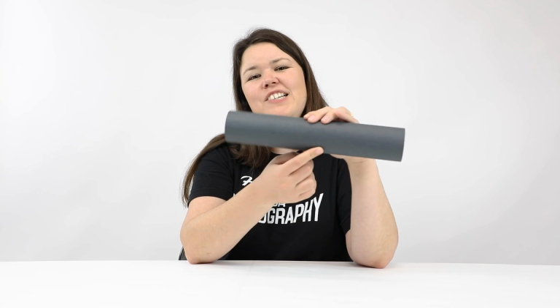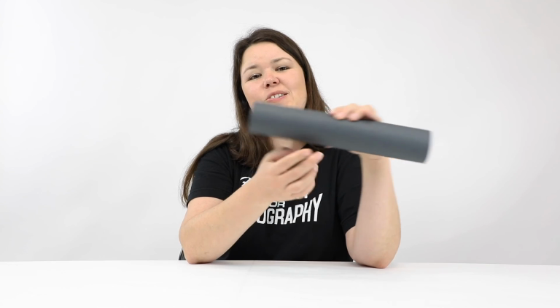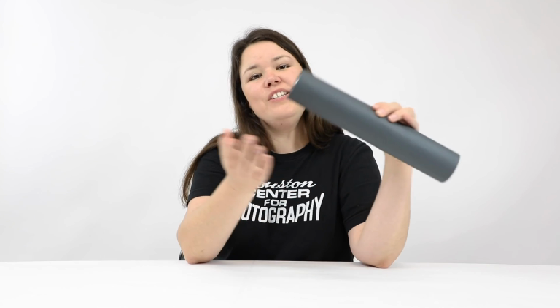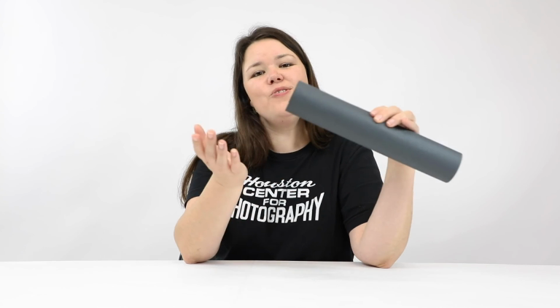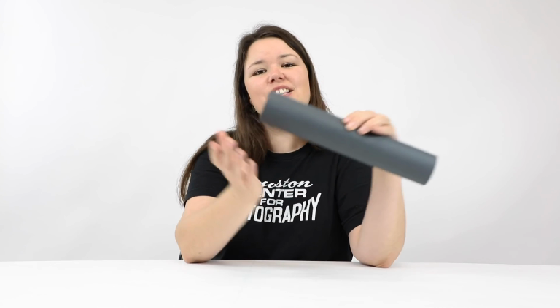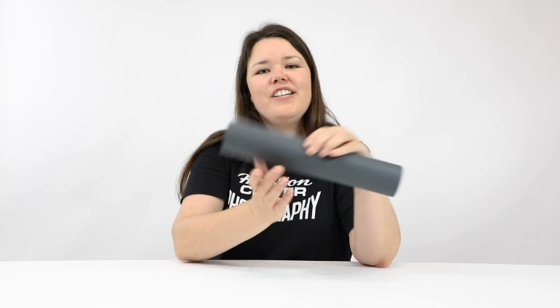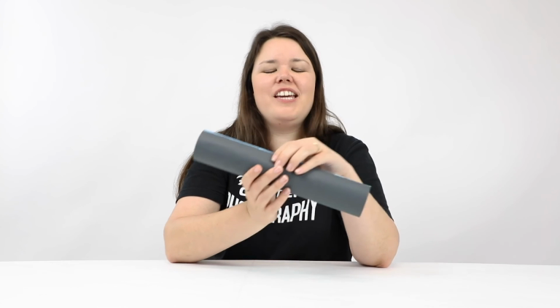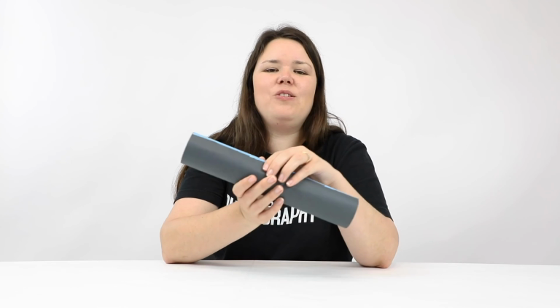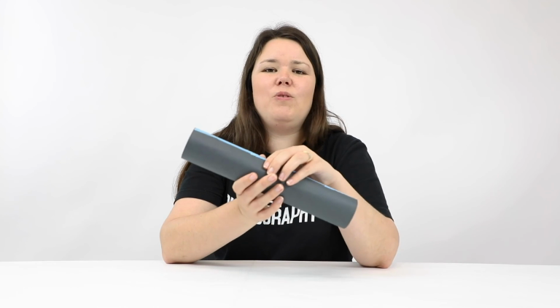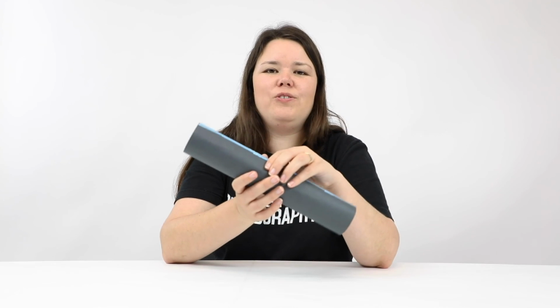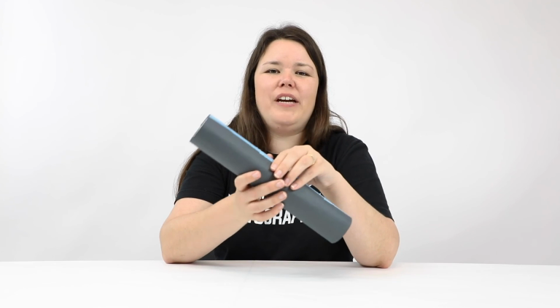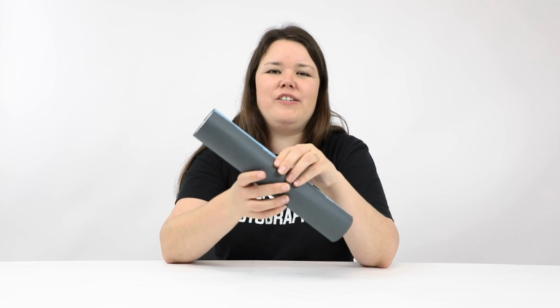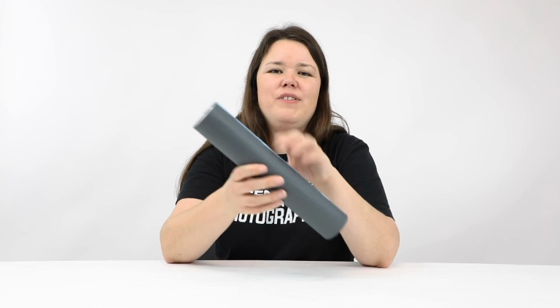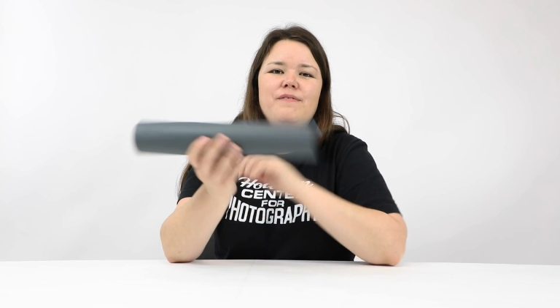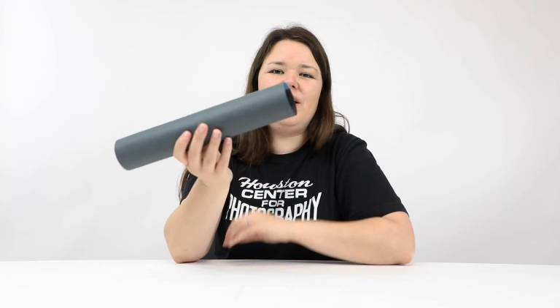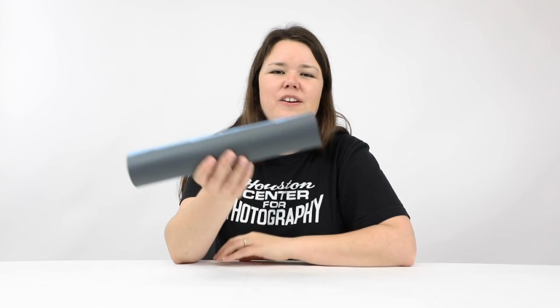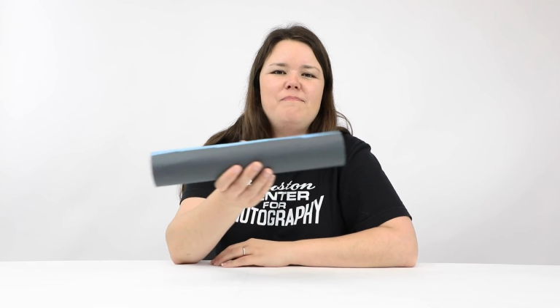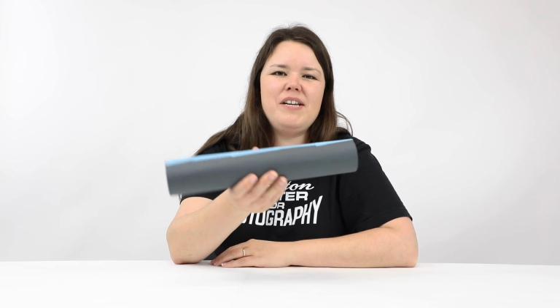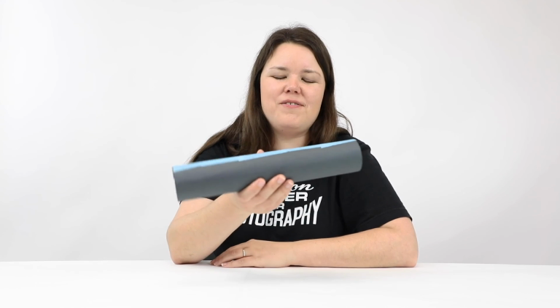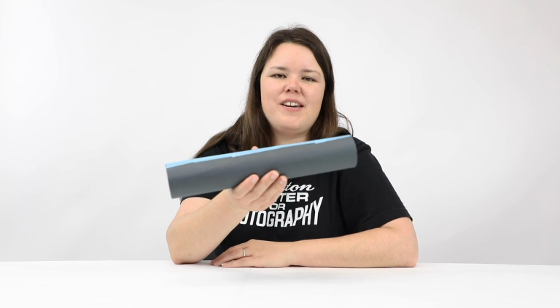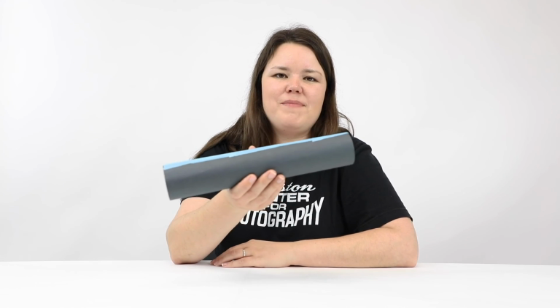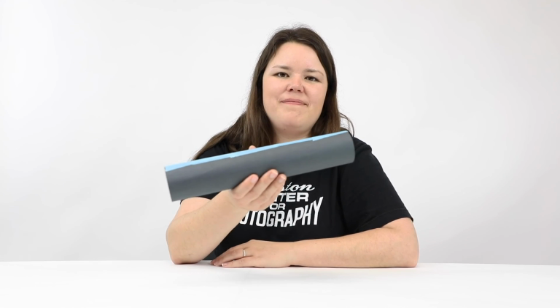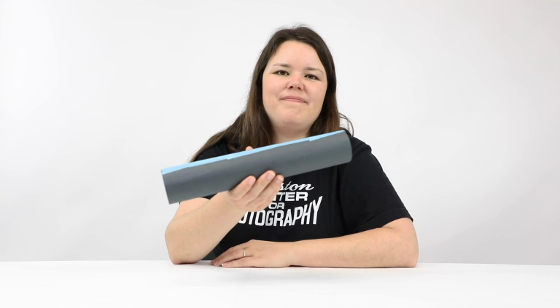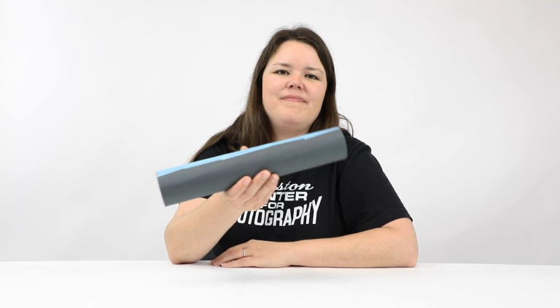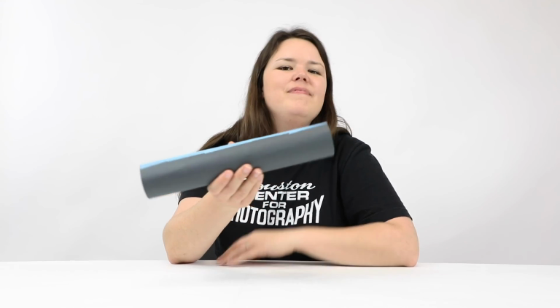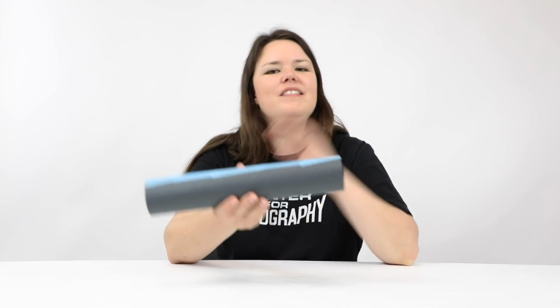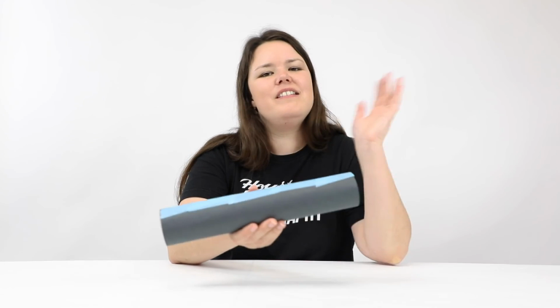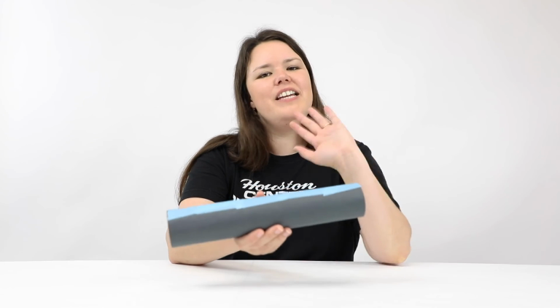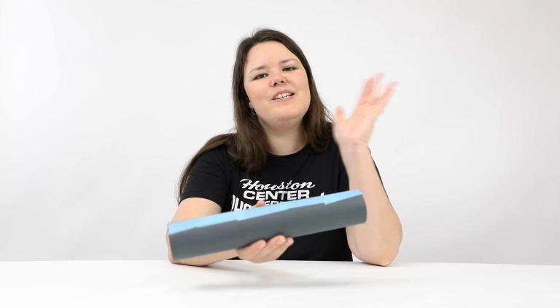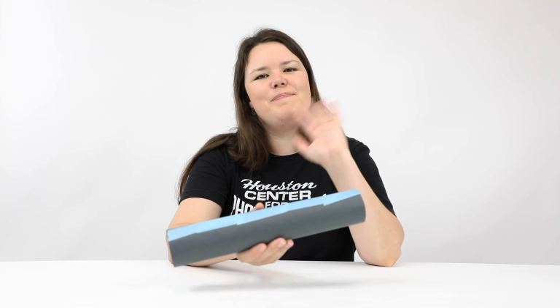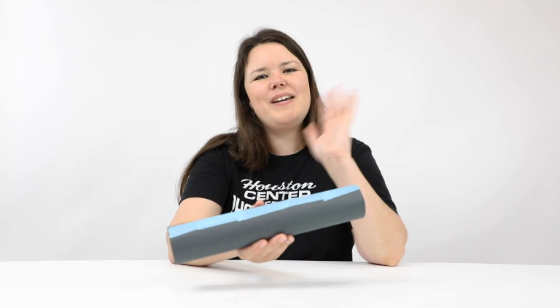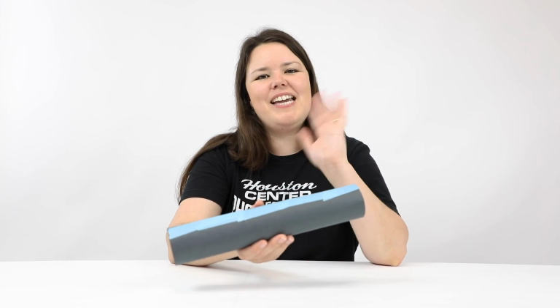So enjoy looking at the world around you with your very own pinhole camera. See you later, bye!